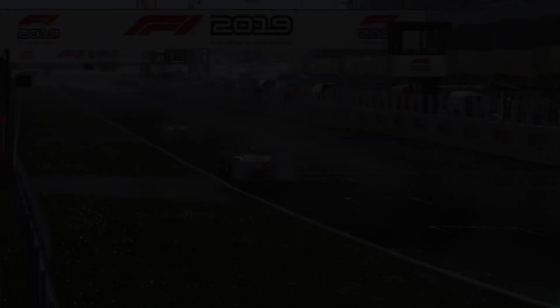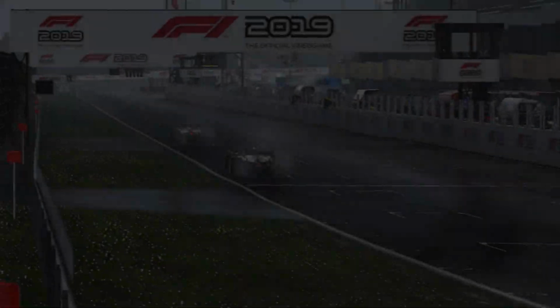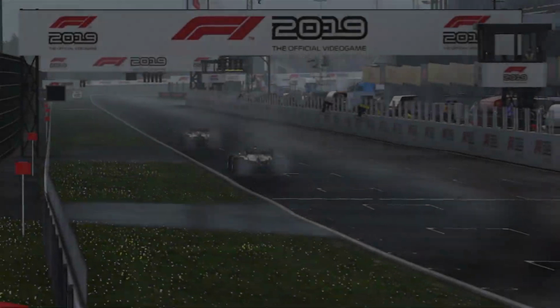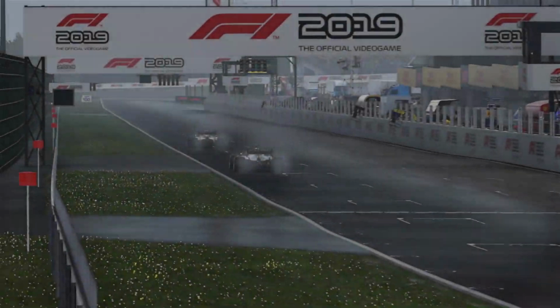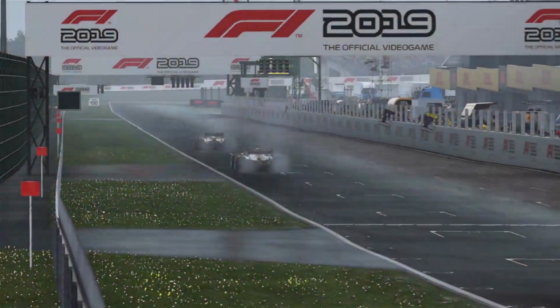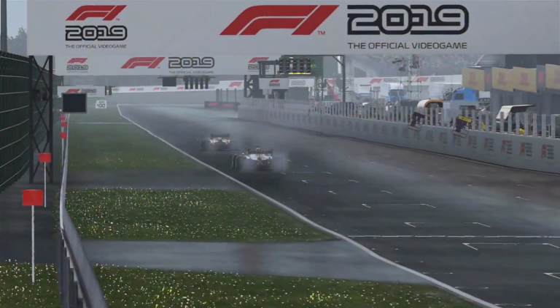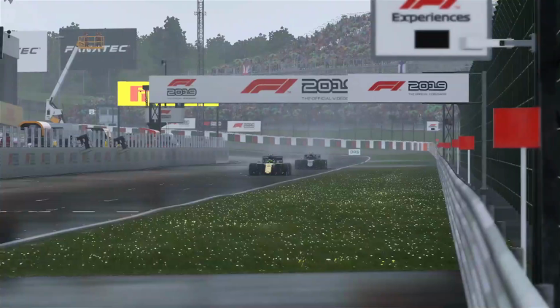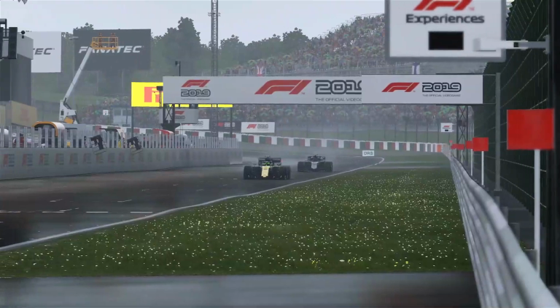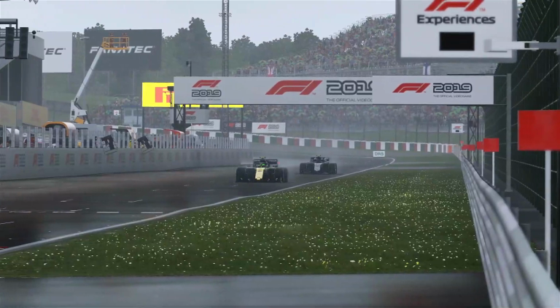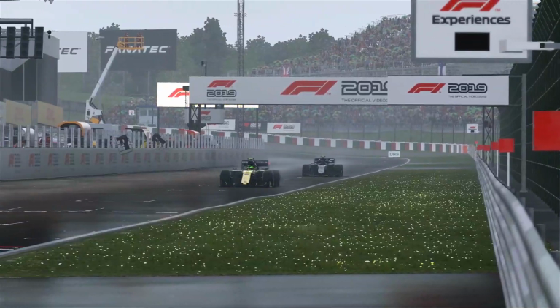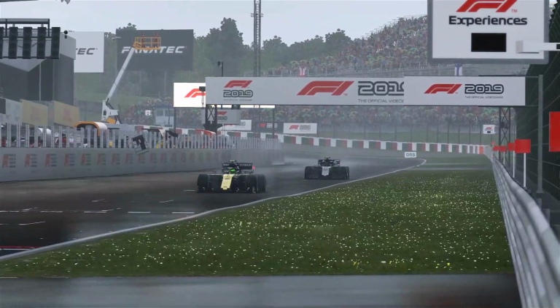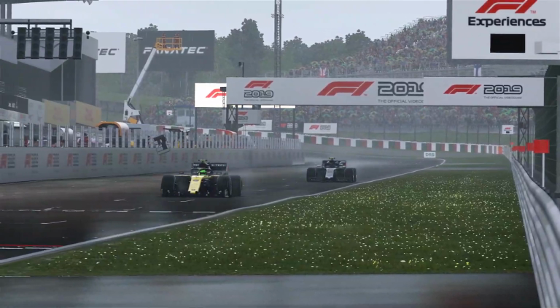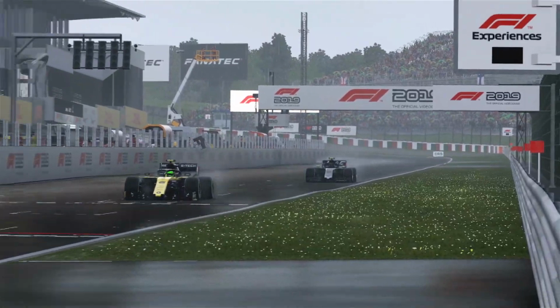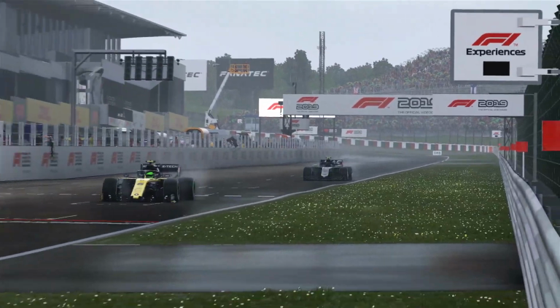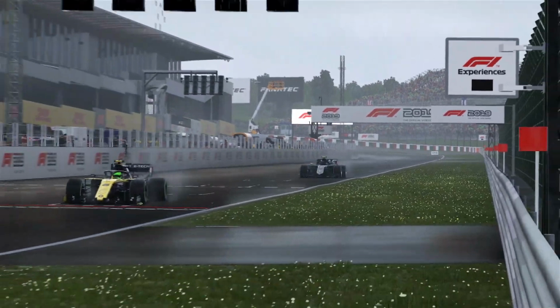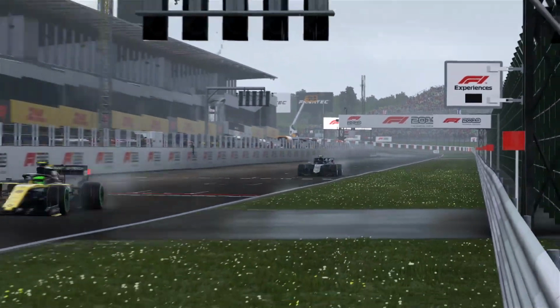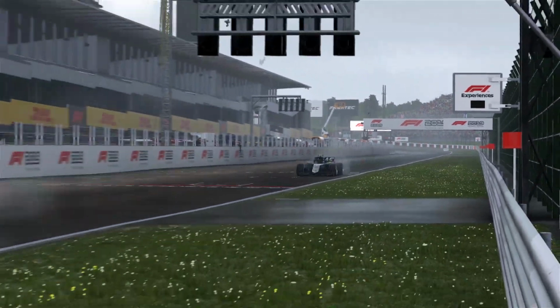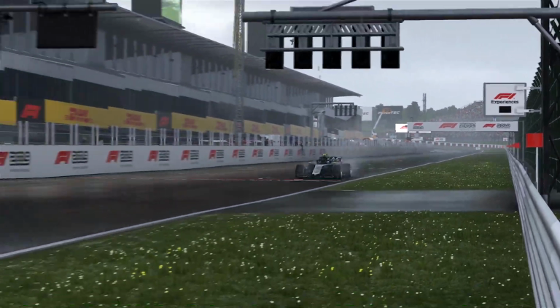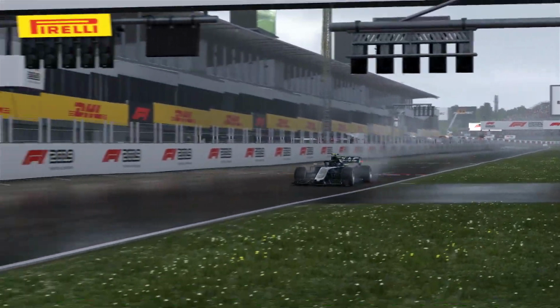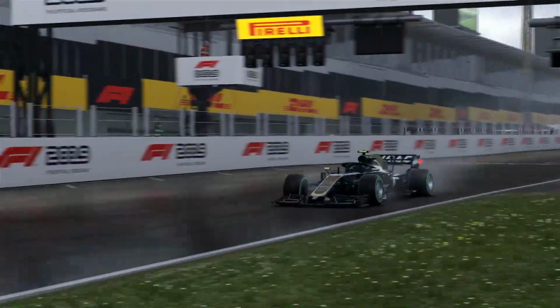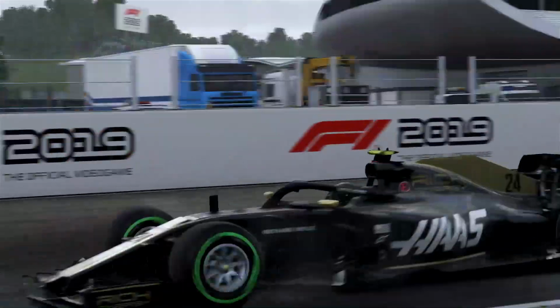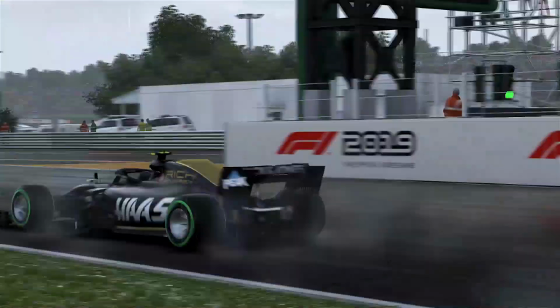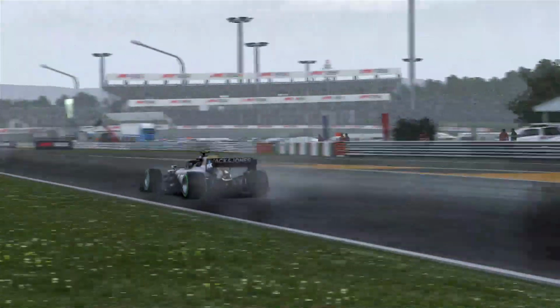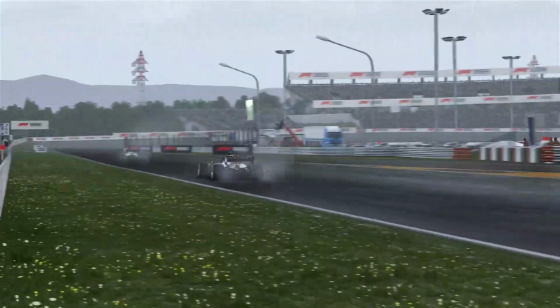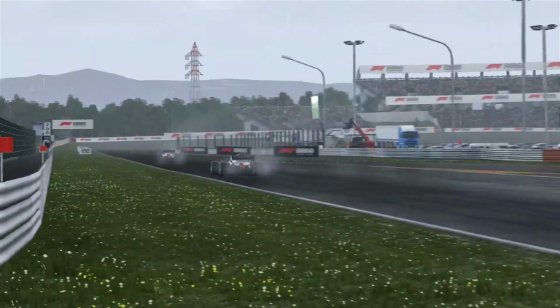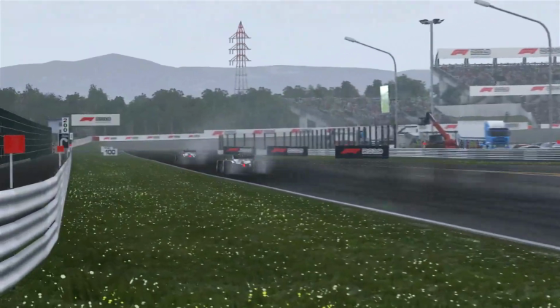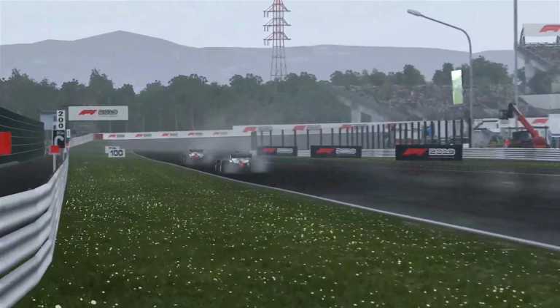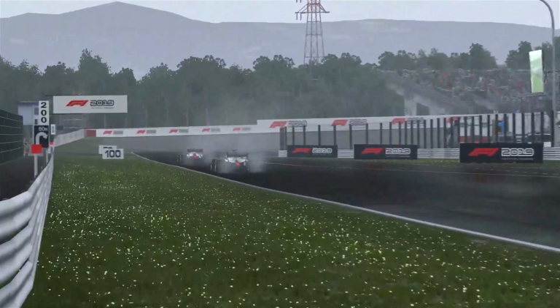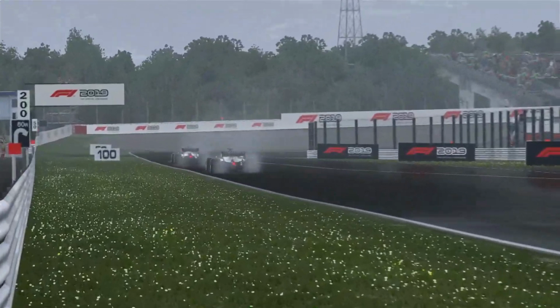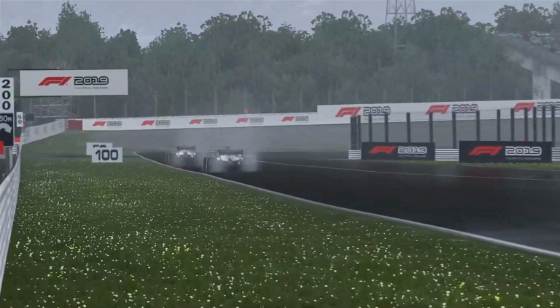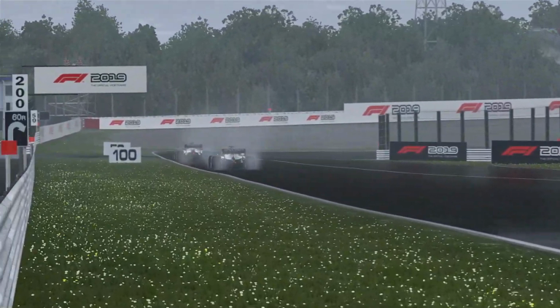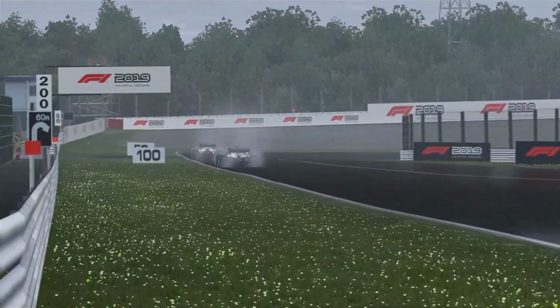What's up guys, Bryce here and we're back at it again with another video. Today I'll be showing you guys my tier one race at Suzuka.